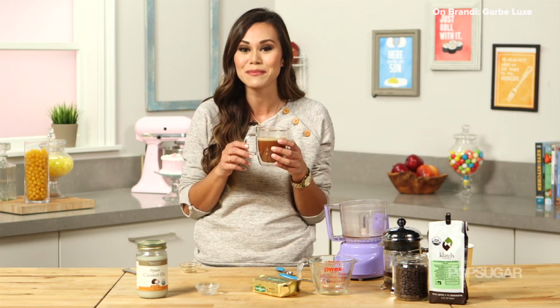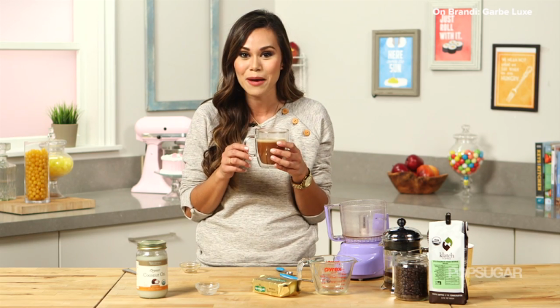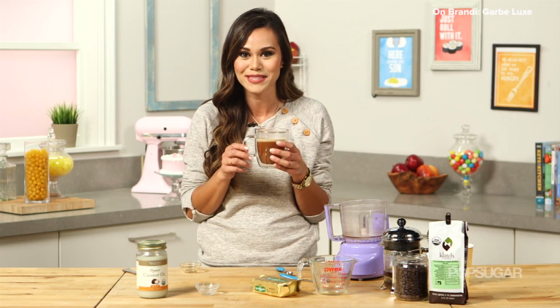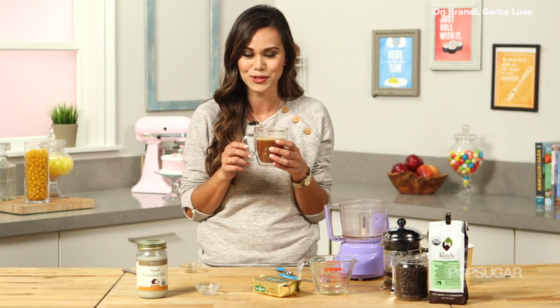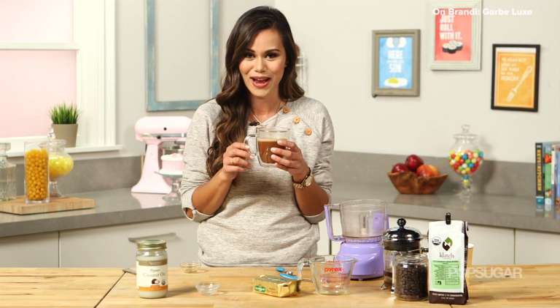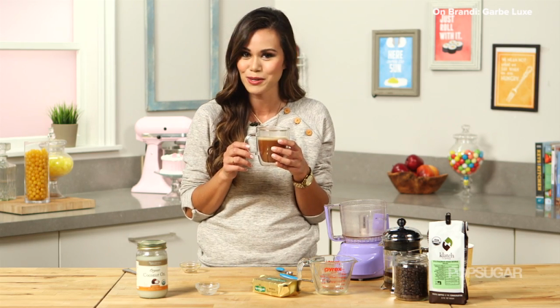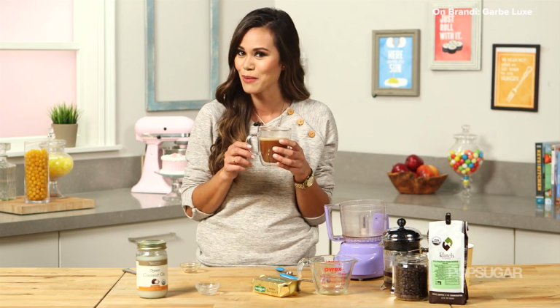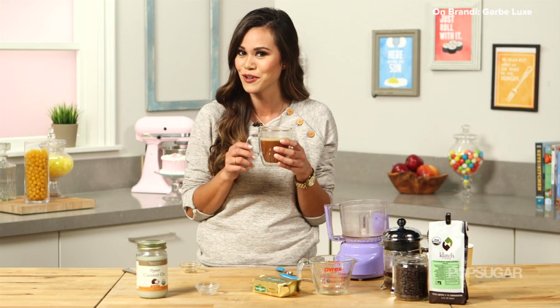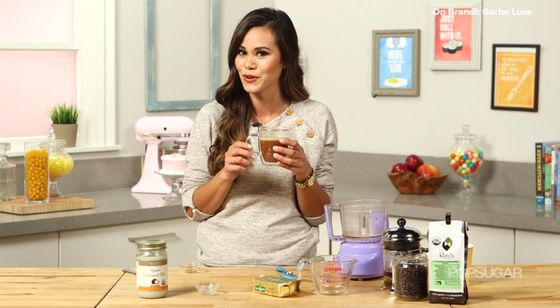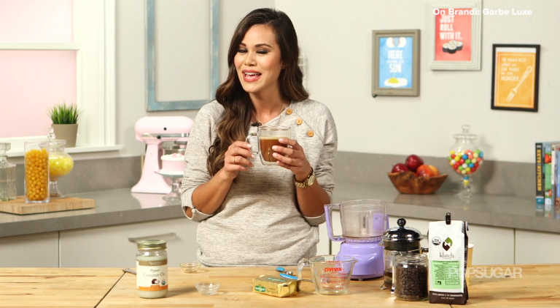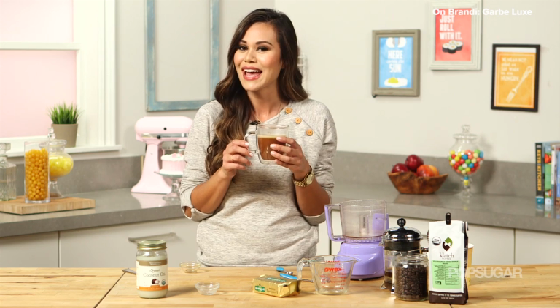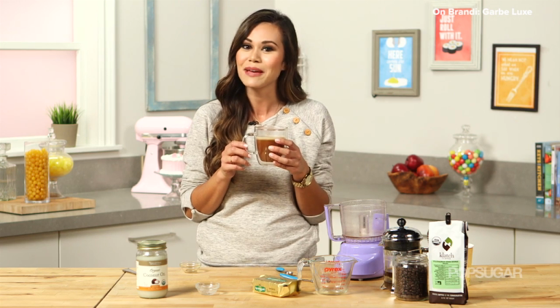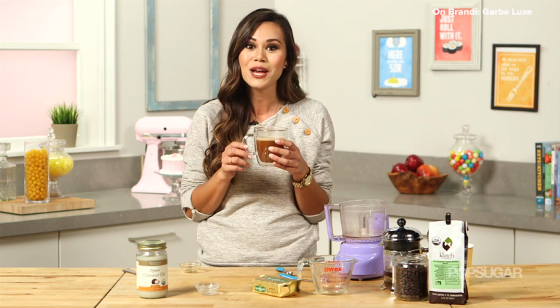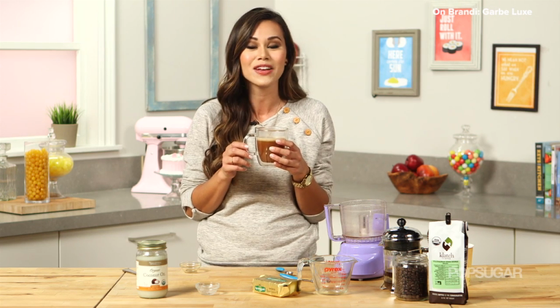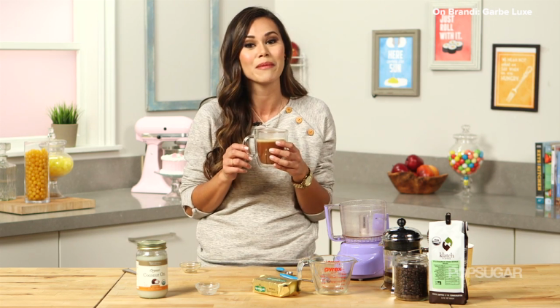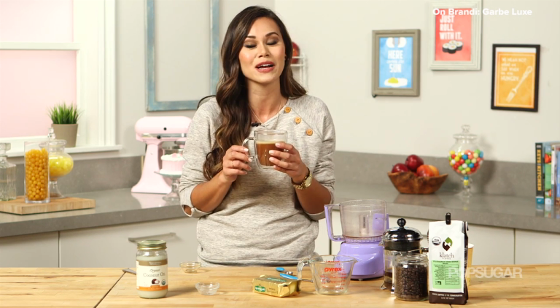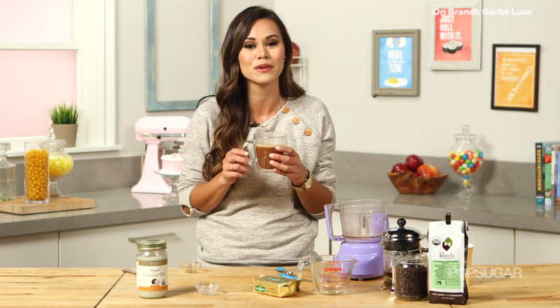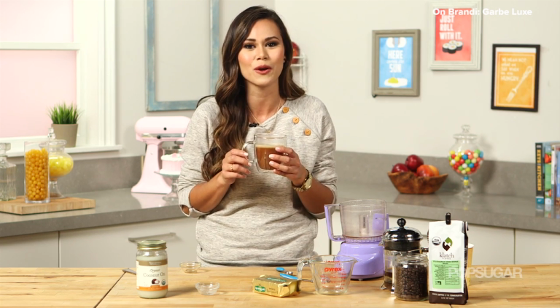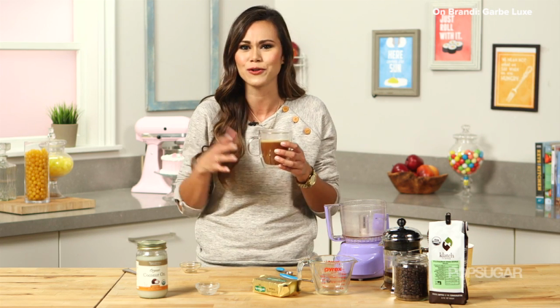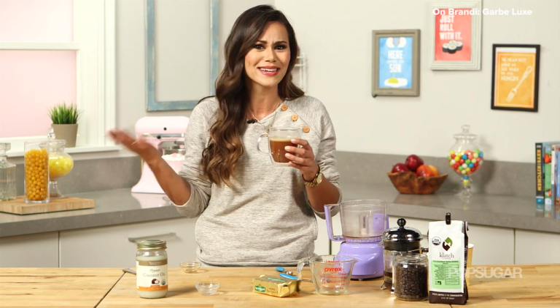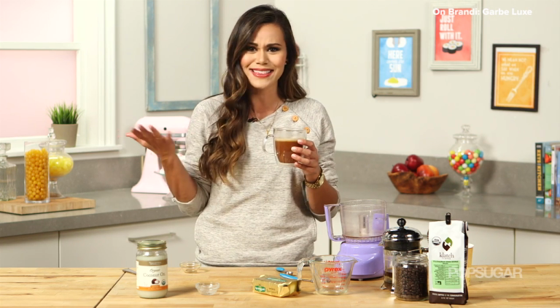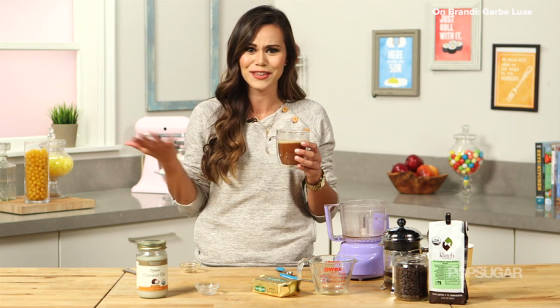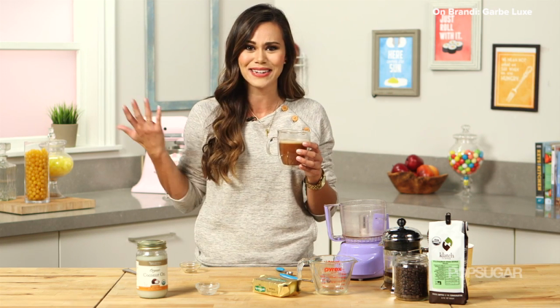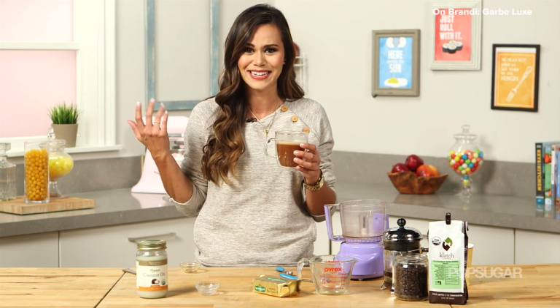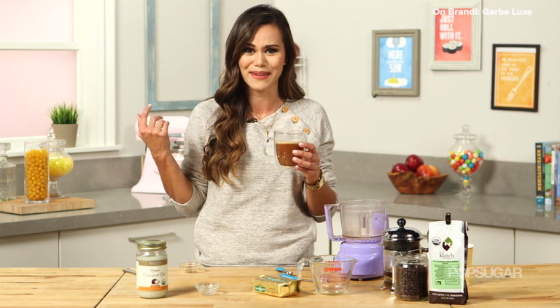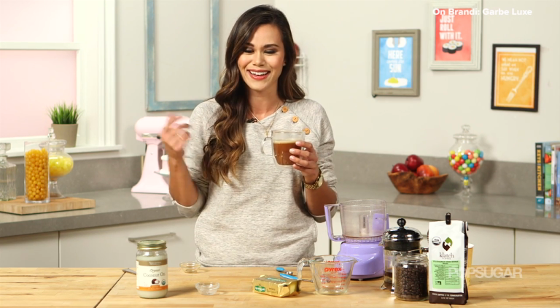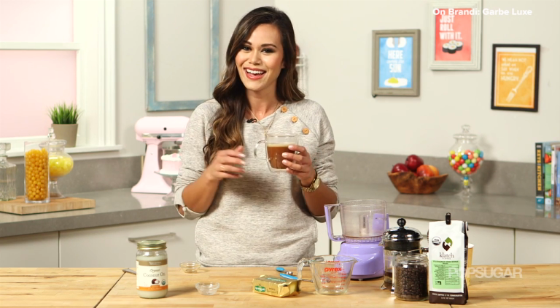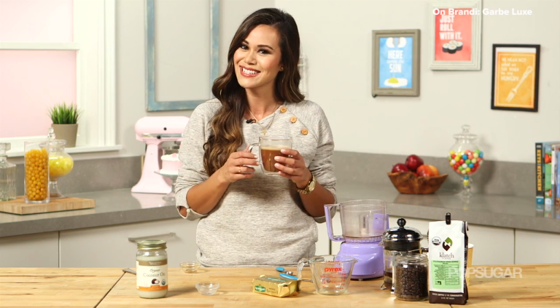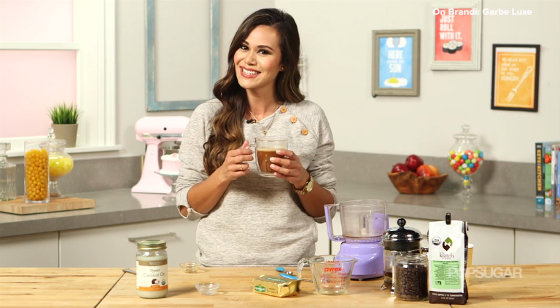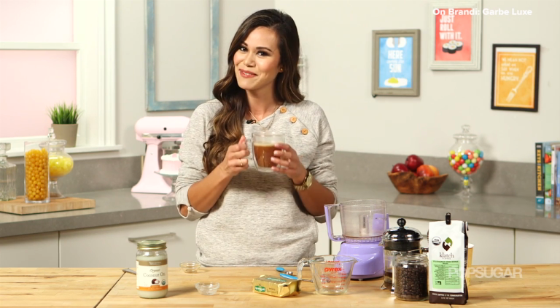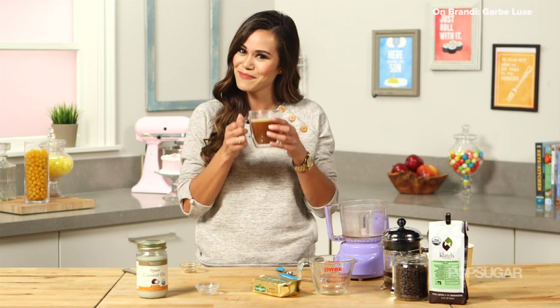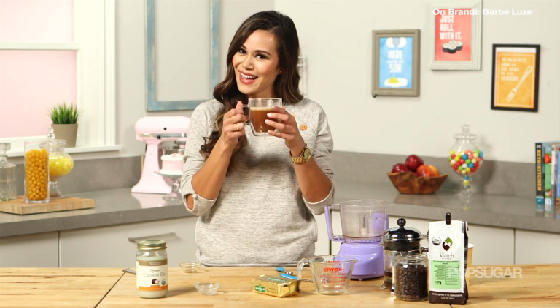Thanks so much for watching. I'm Brandy. If you enjoyed this video, give it a thumbs up and subscribe to PopSugar Food, and let me know in the comment box below what crazy thing you want to see us make. I'll see you next time, bye!